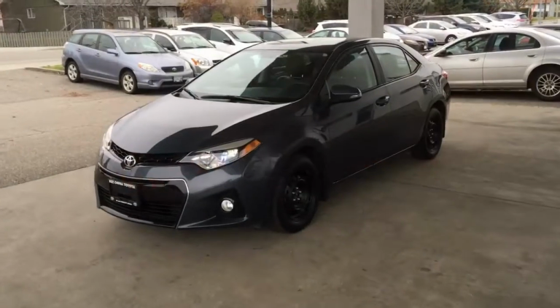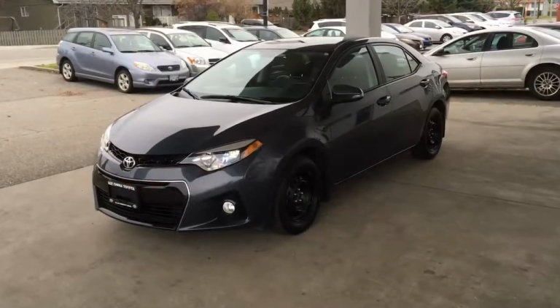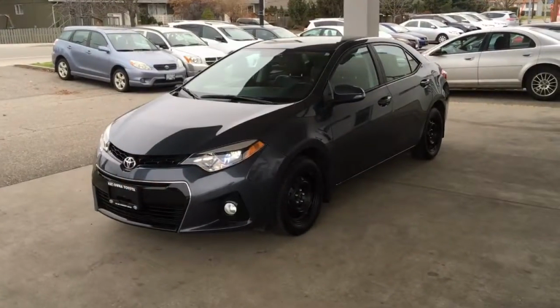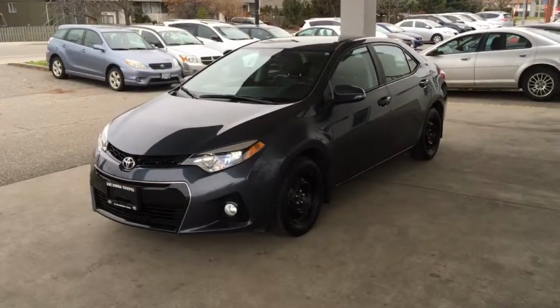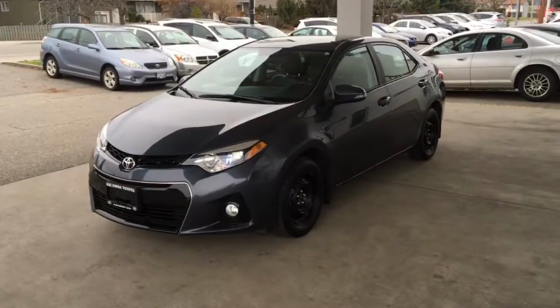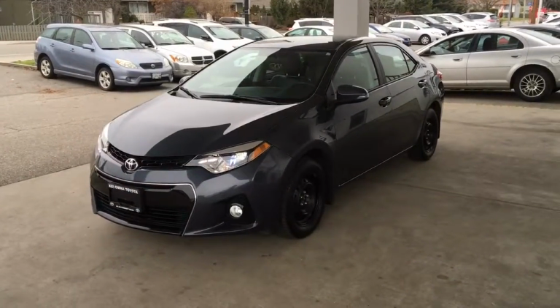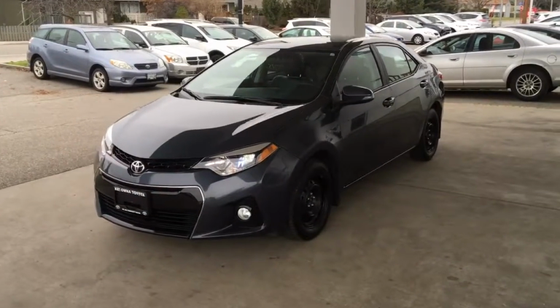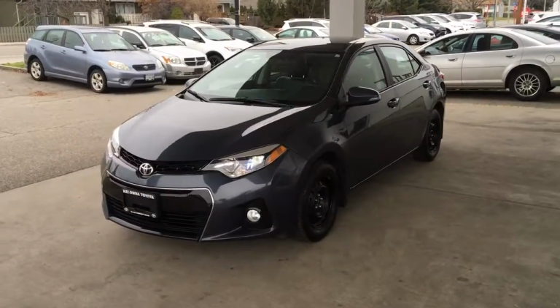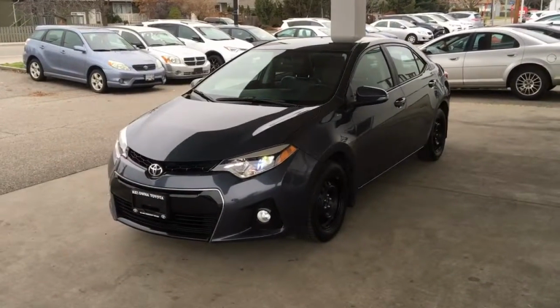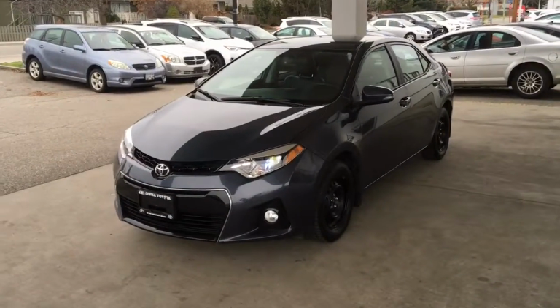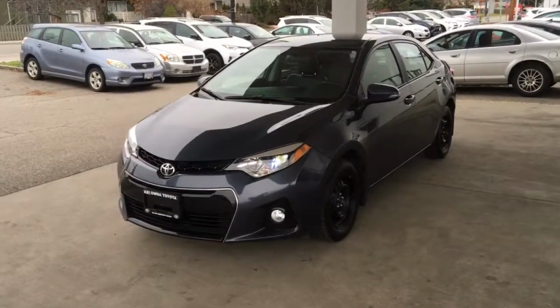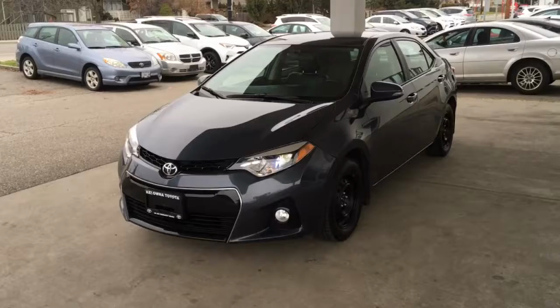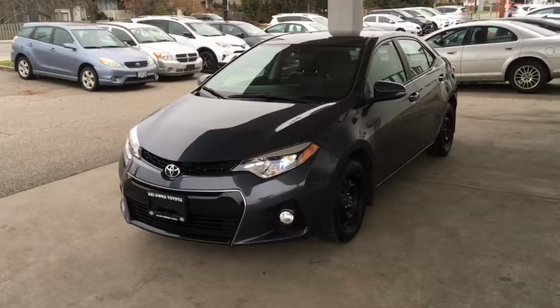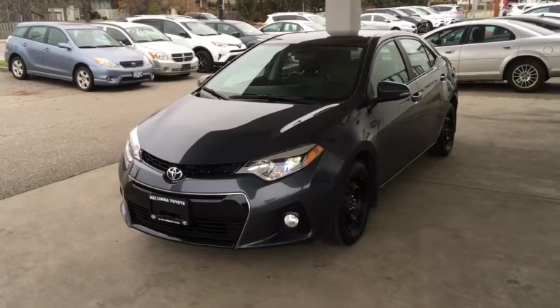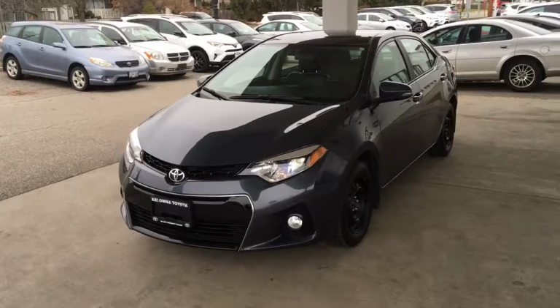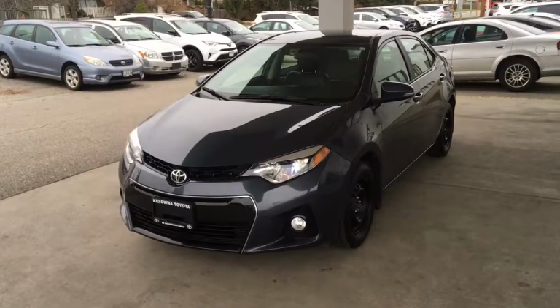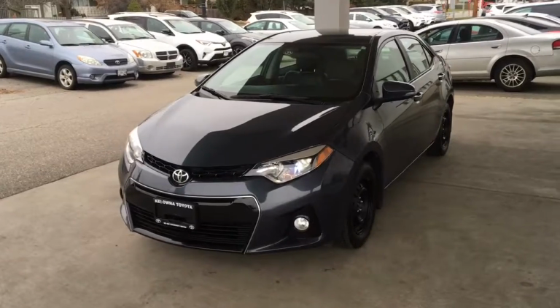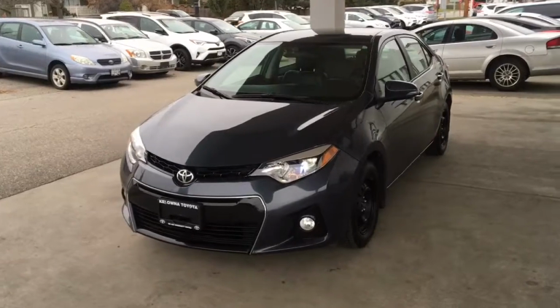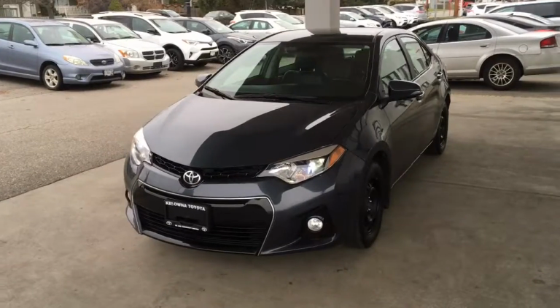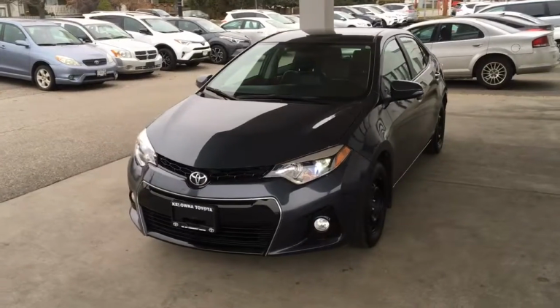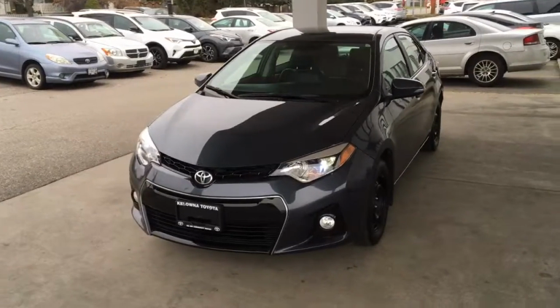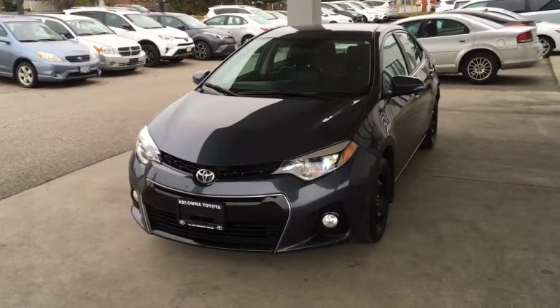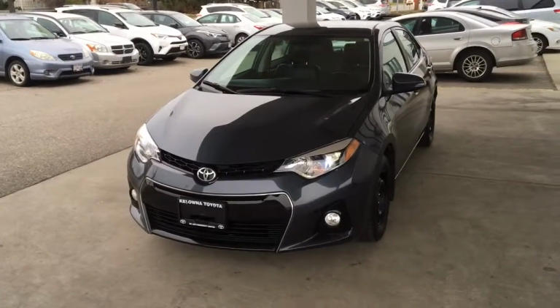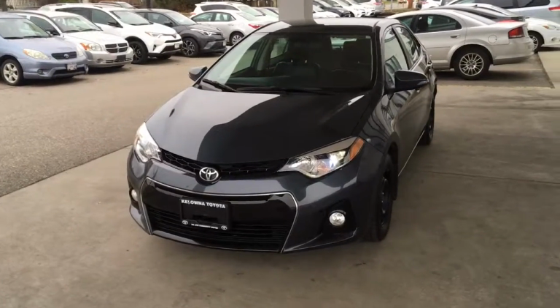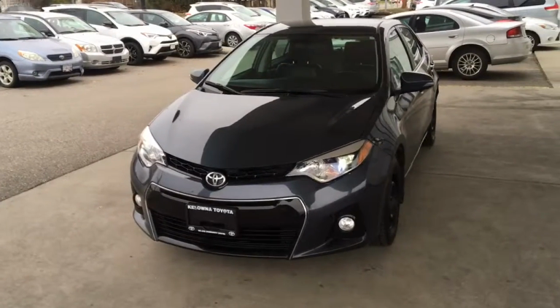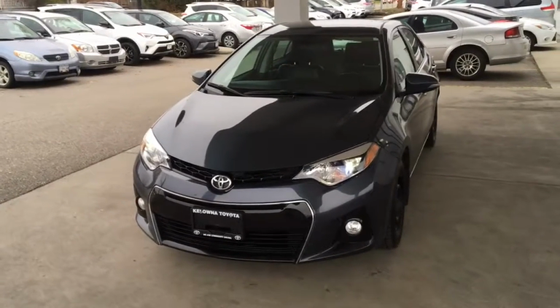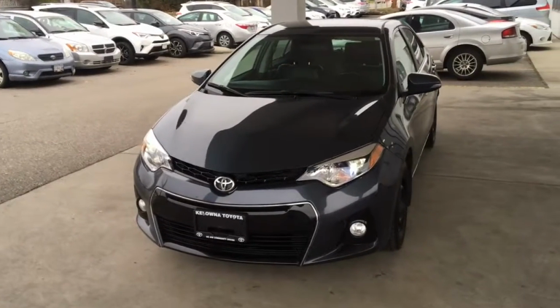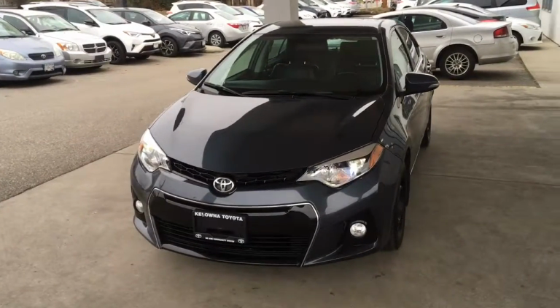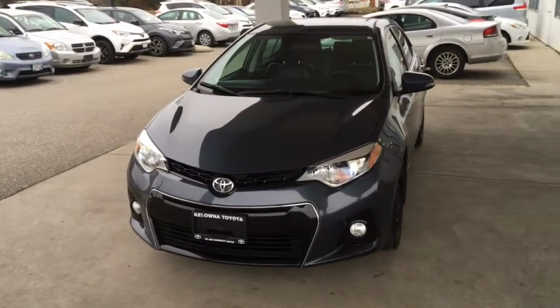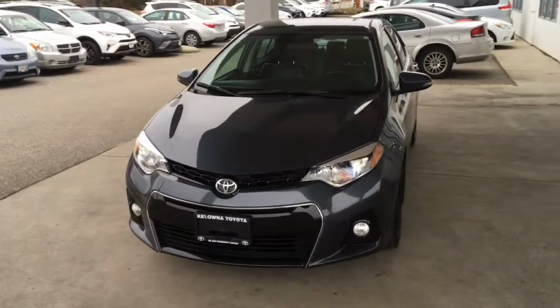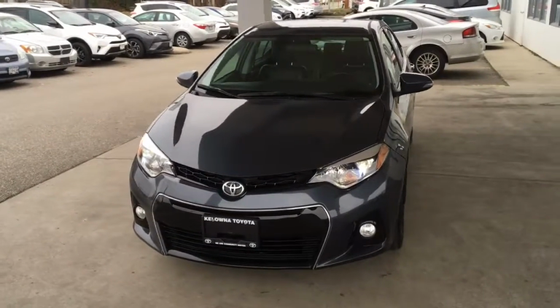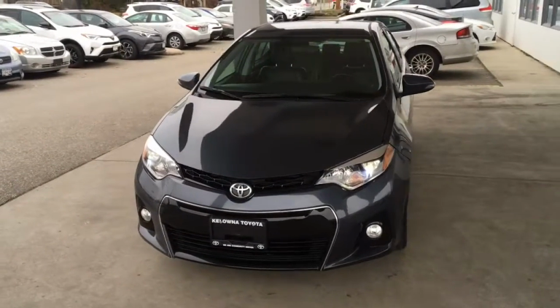The blacked out grille, fog lights, and chrome accent trim give the Corolla a performance oriented look.